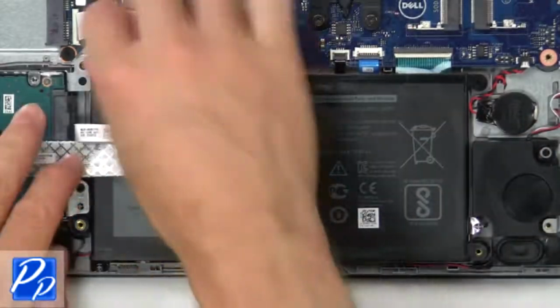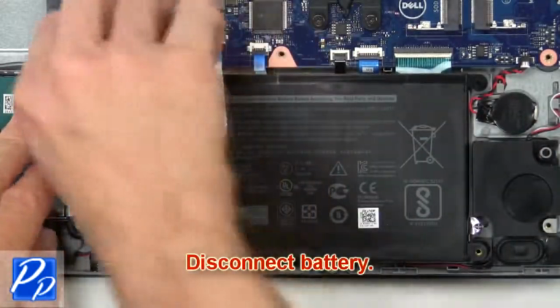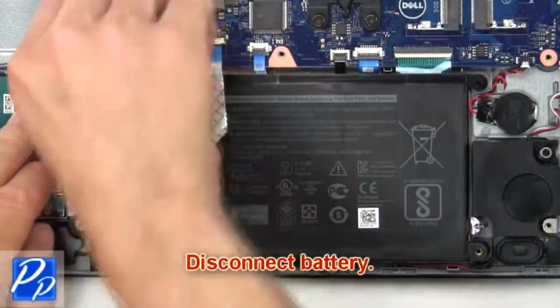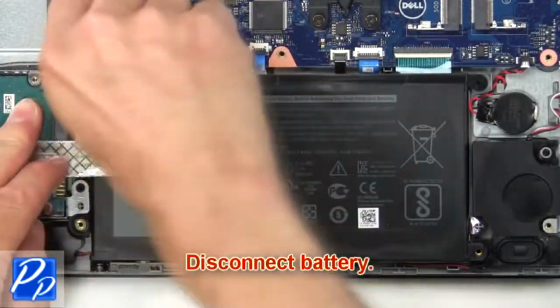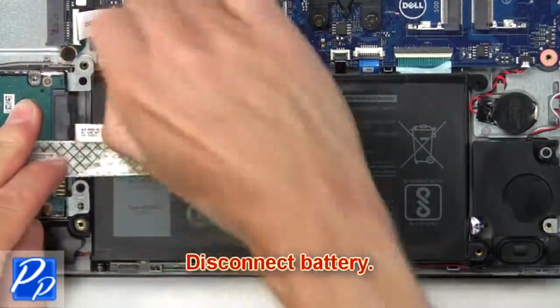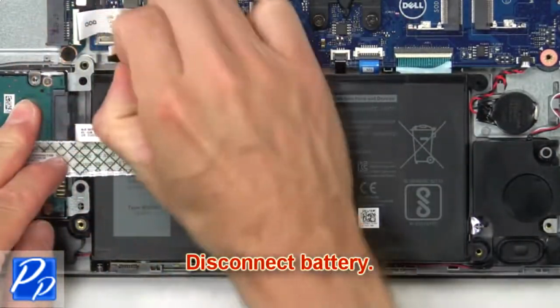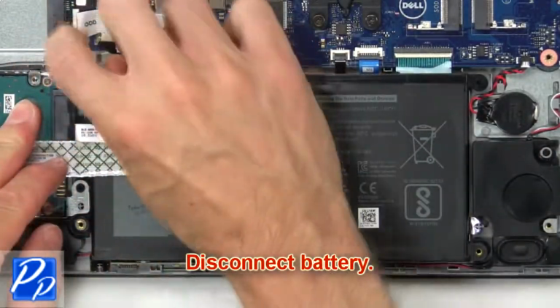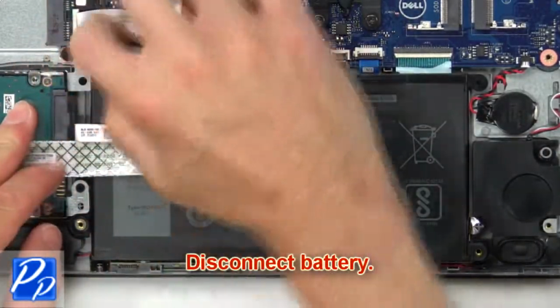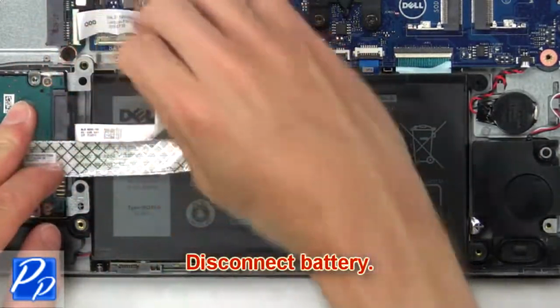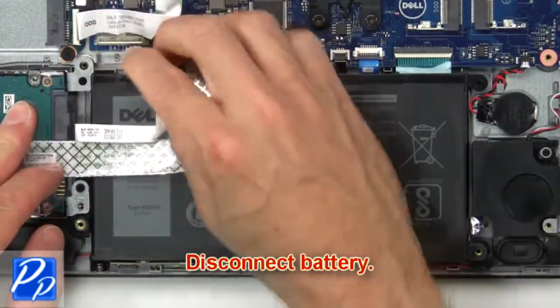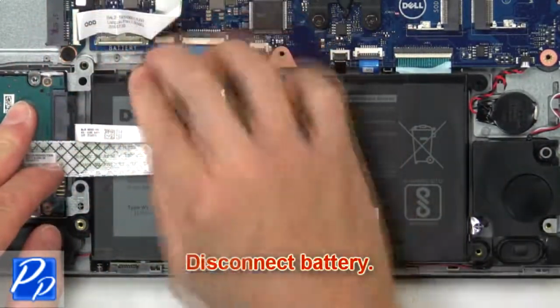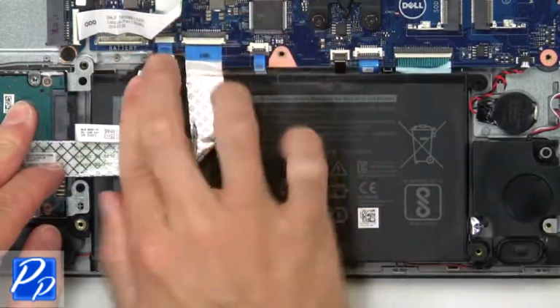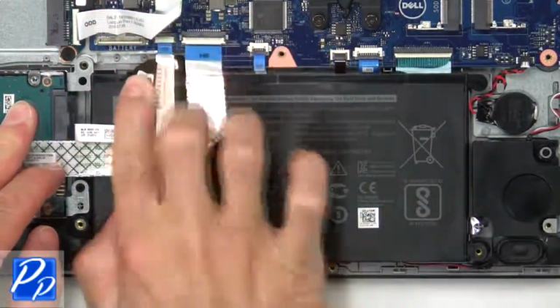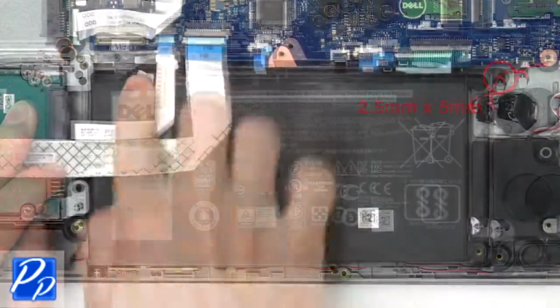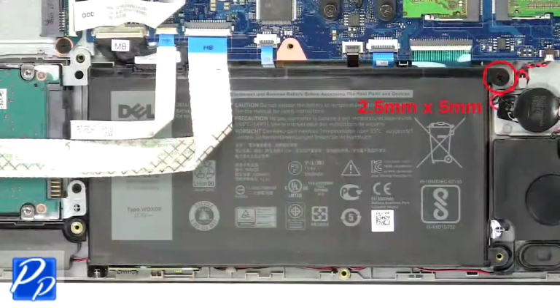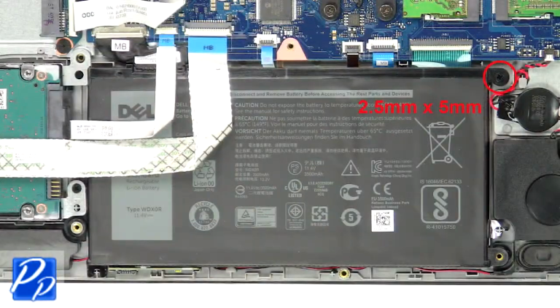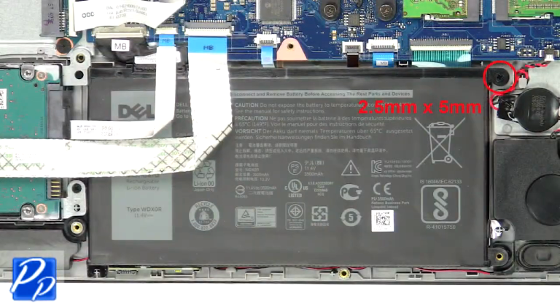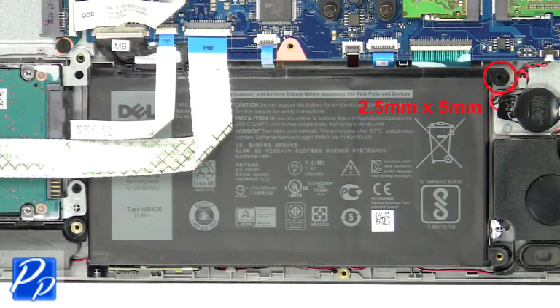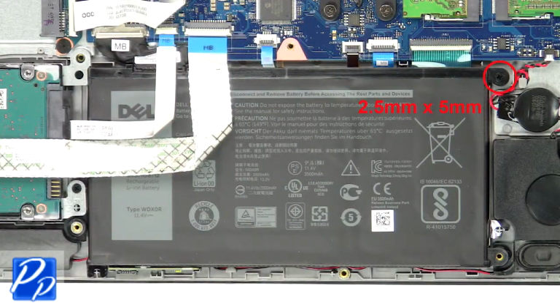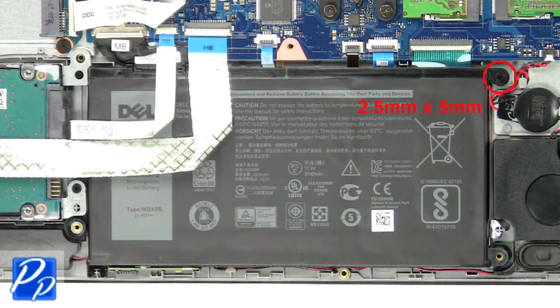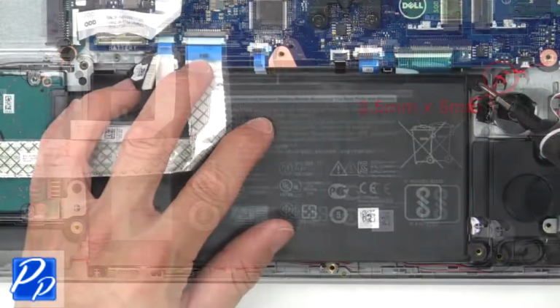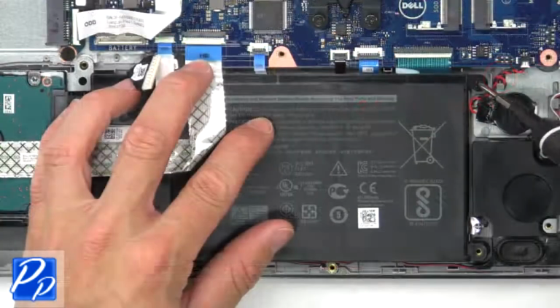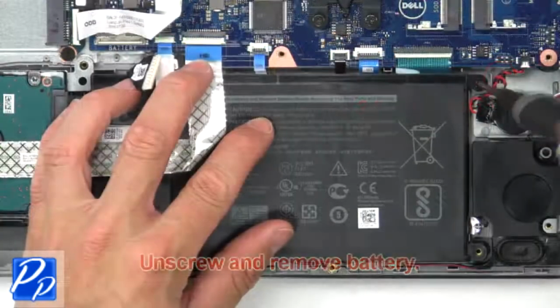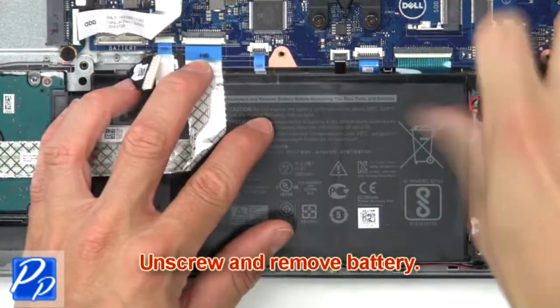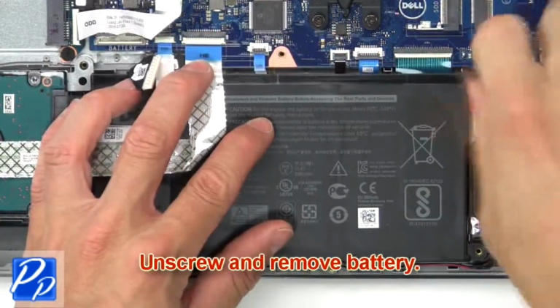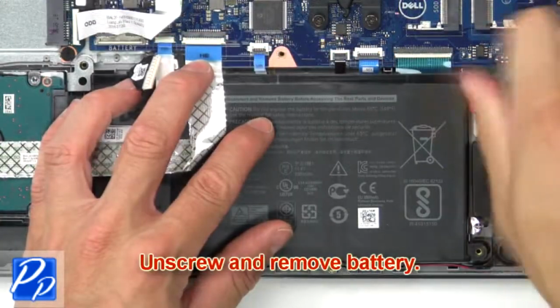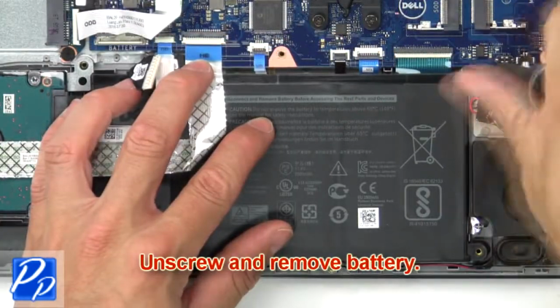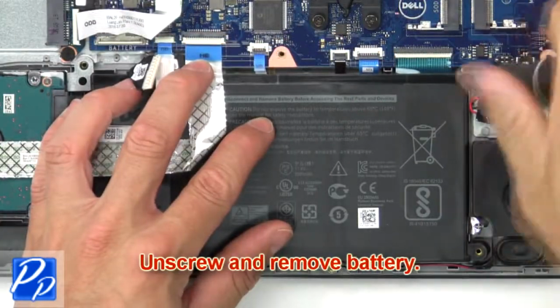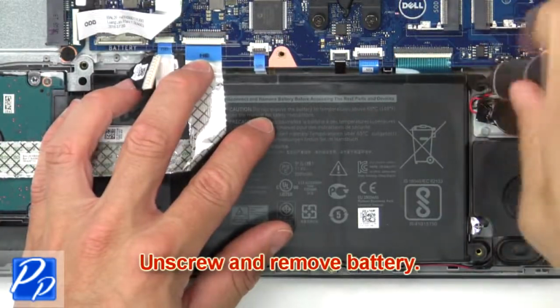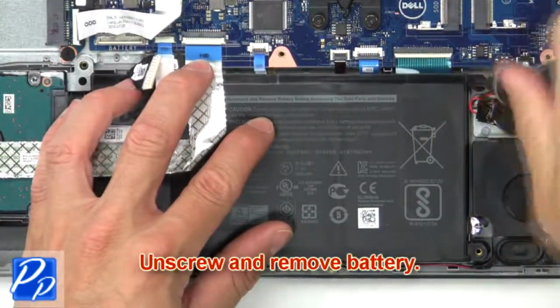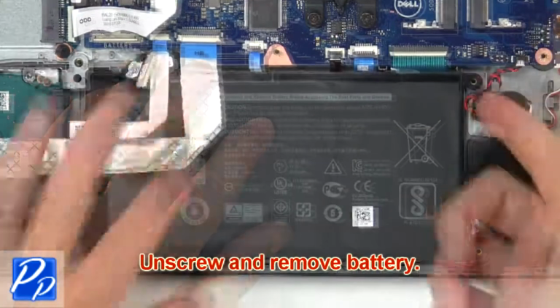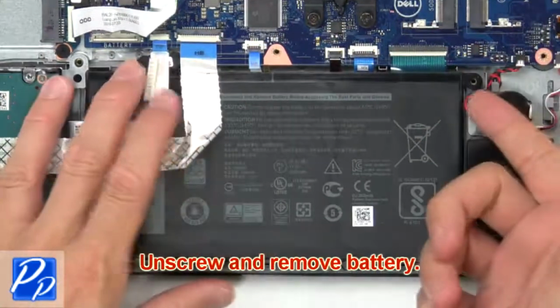Next, disconnect the battery. Now unscrew and remove the battery.